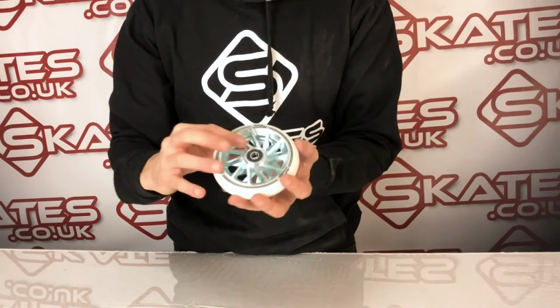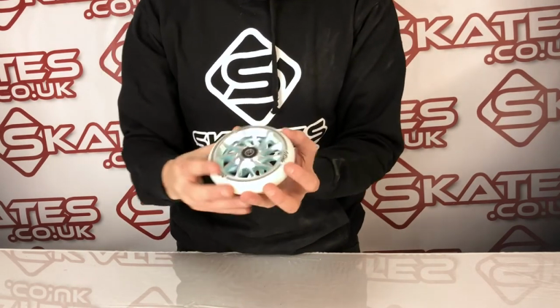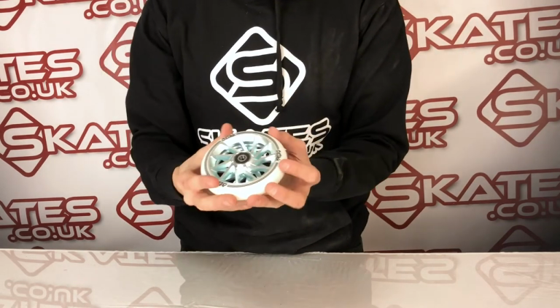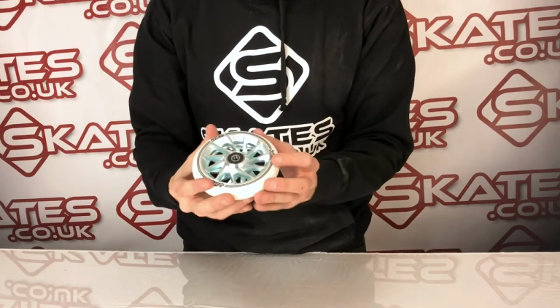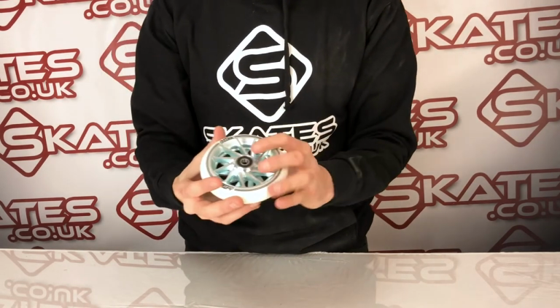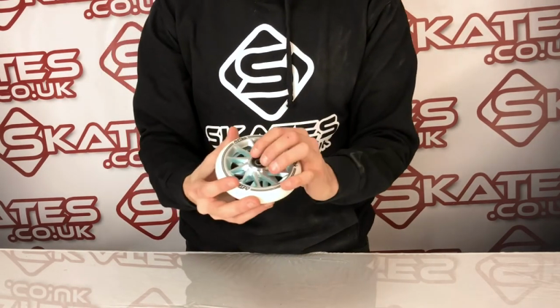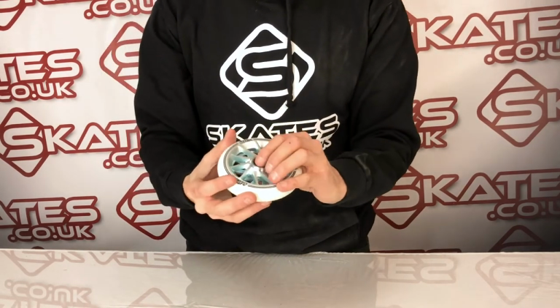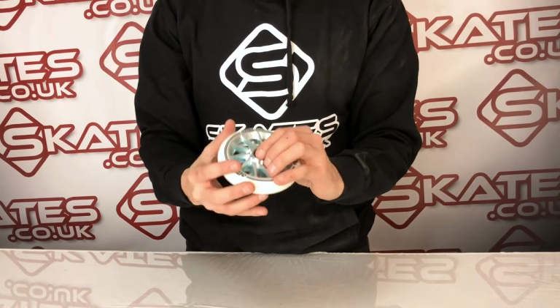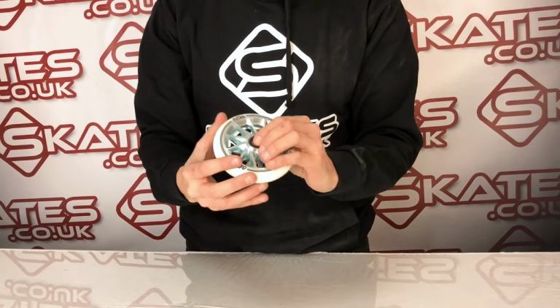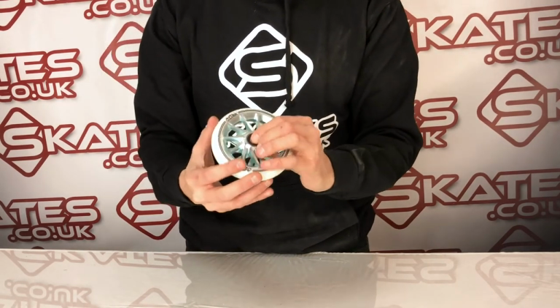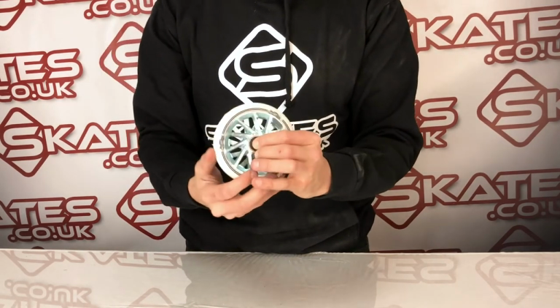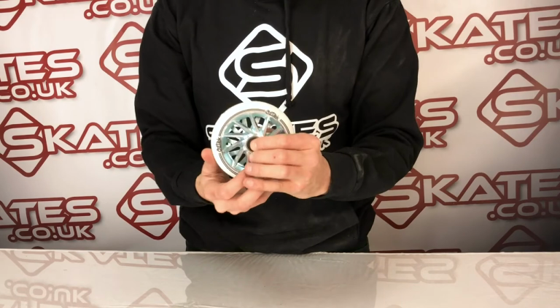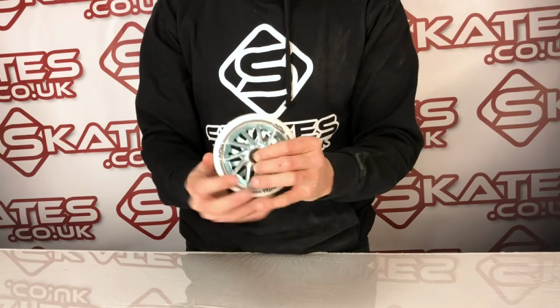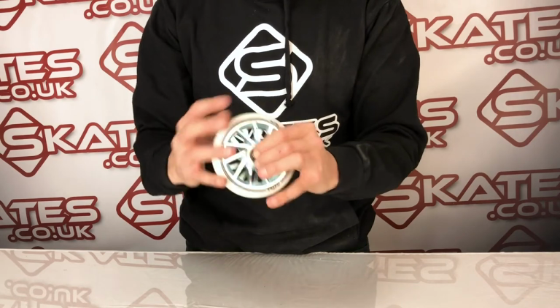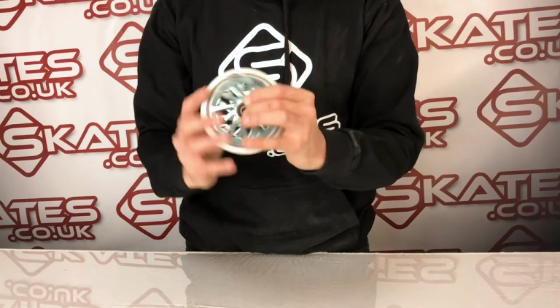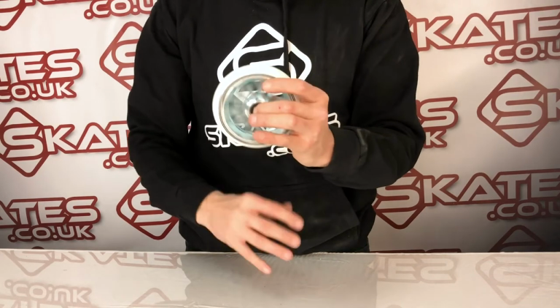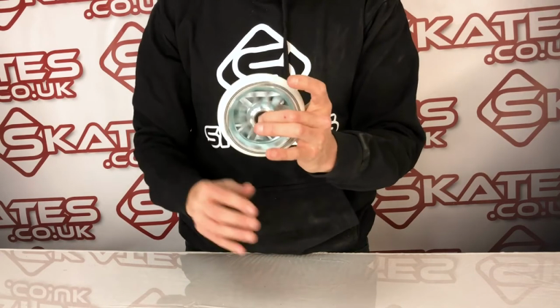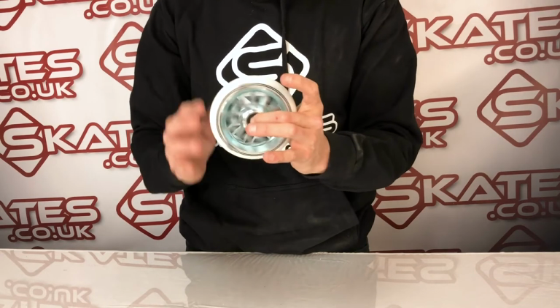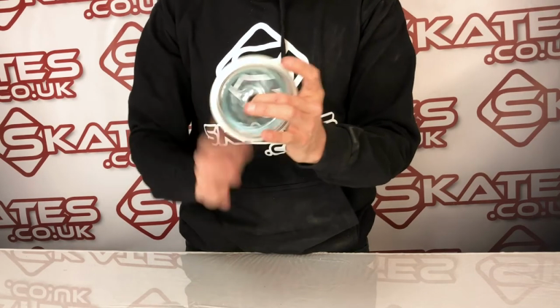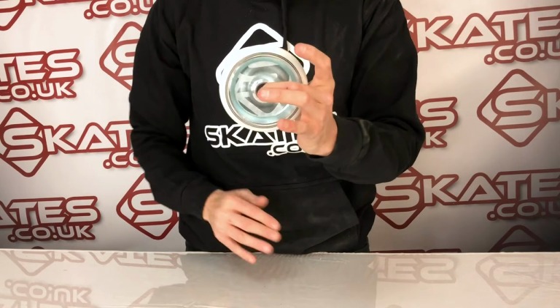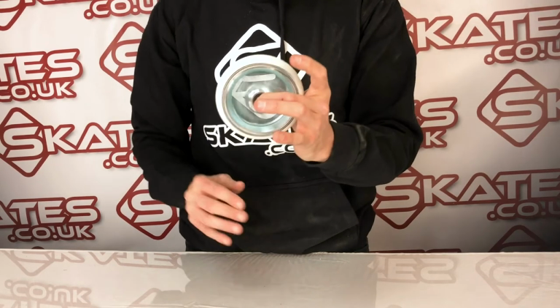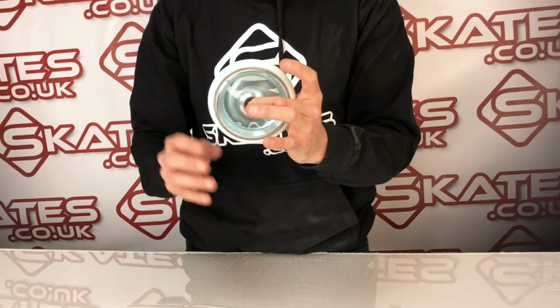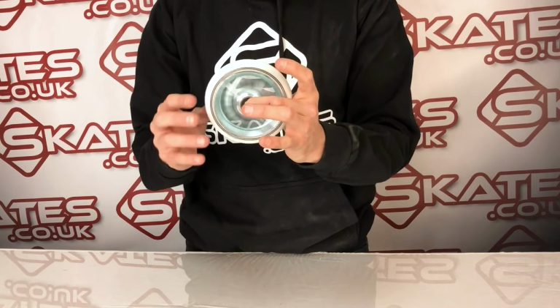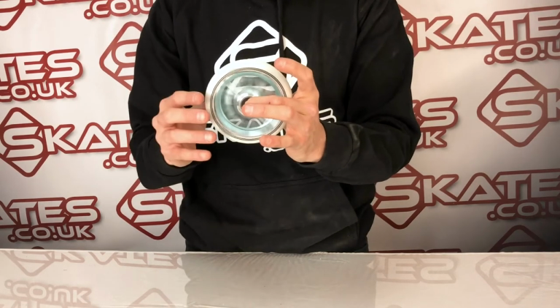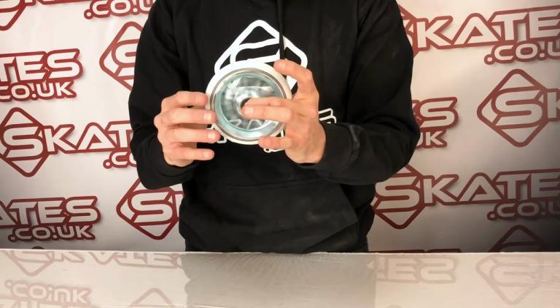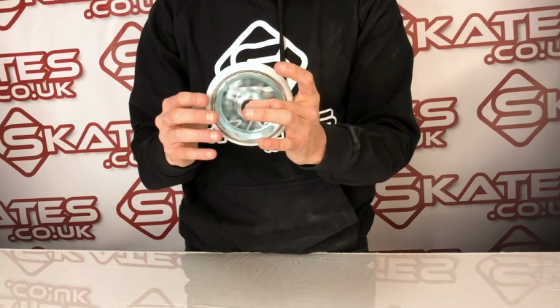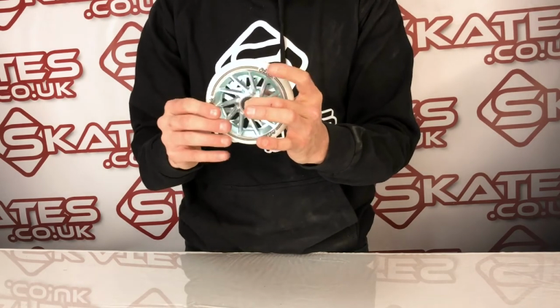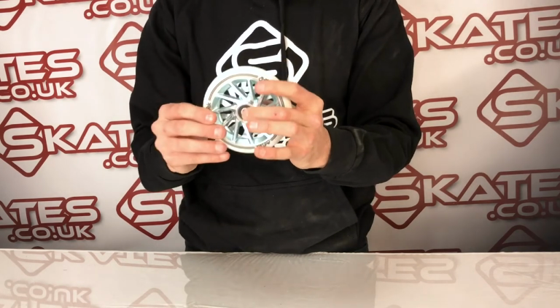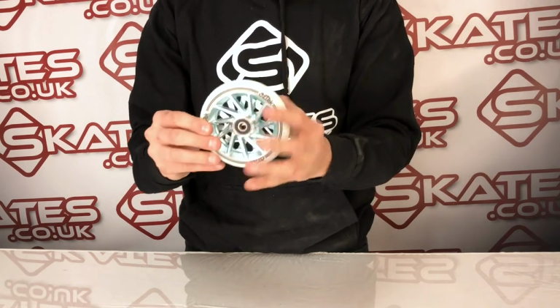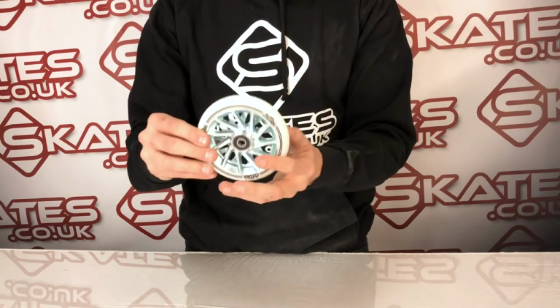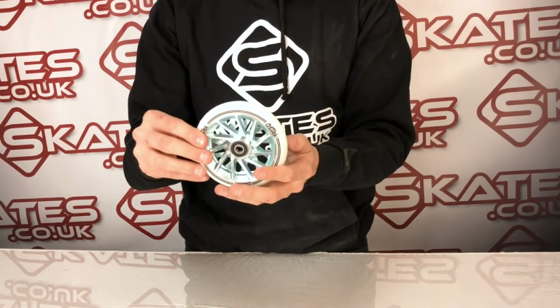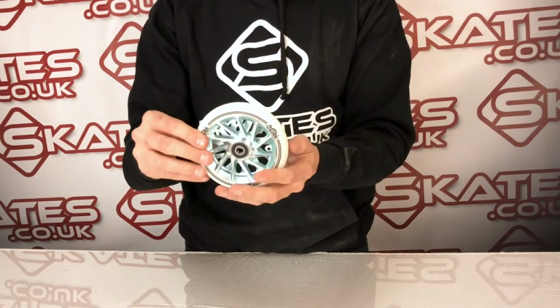The actual finish of it is really clean, really nice, spins really smoothly. I'm very impressed with the bearings actually.